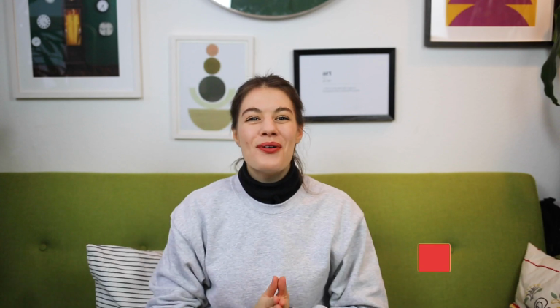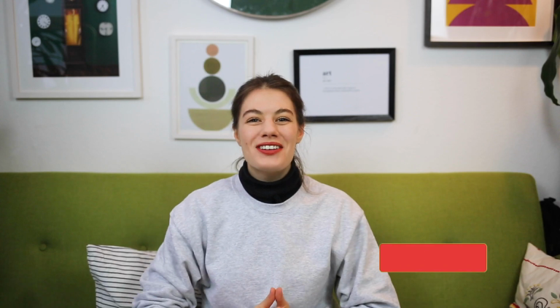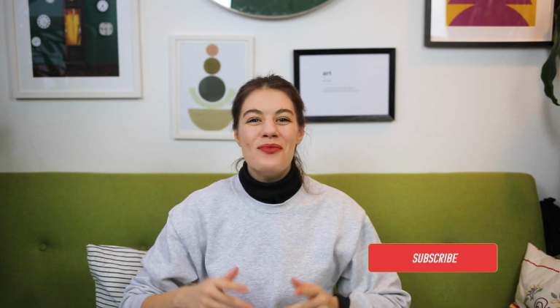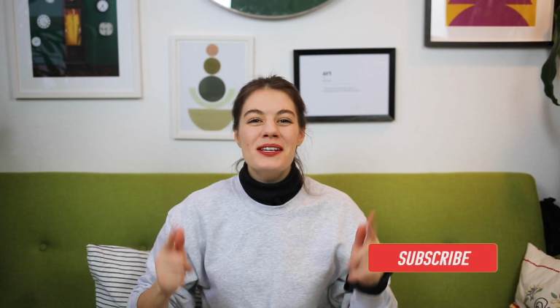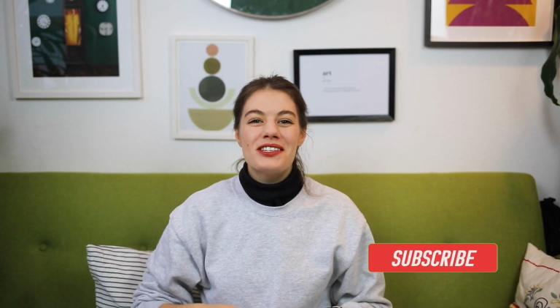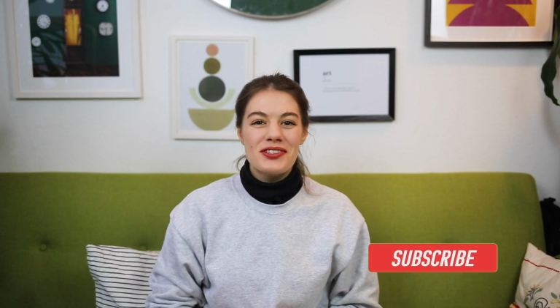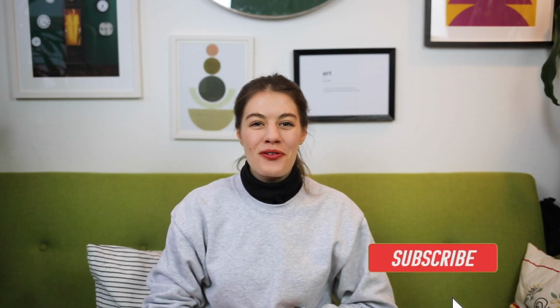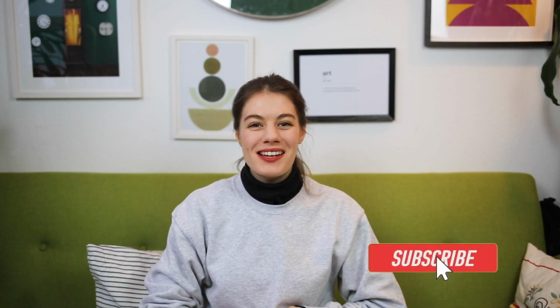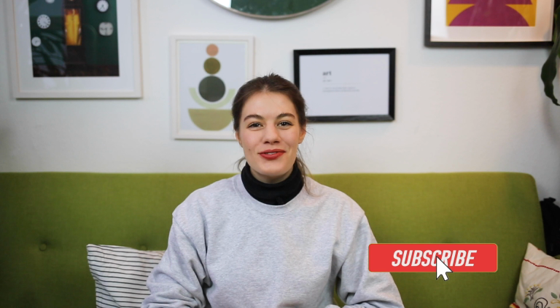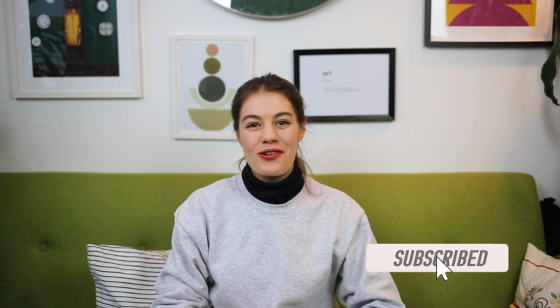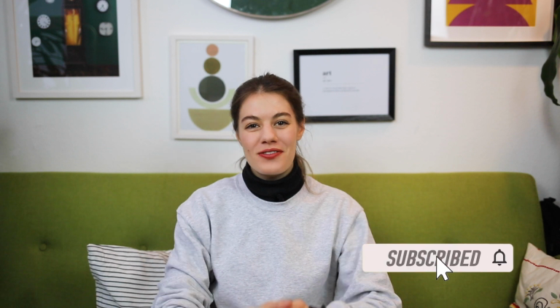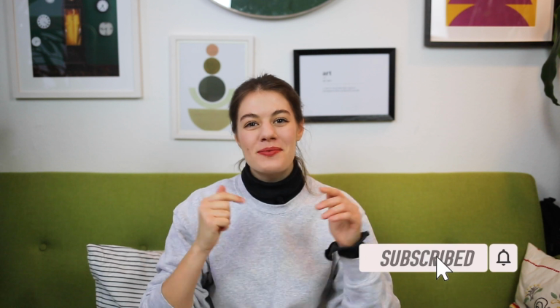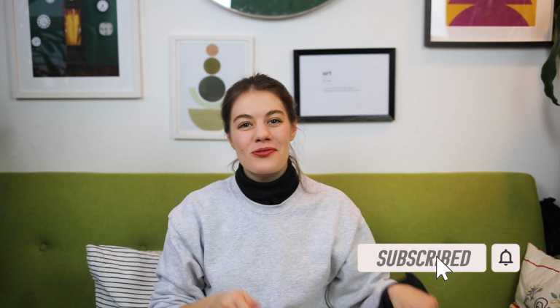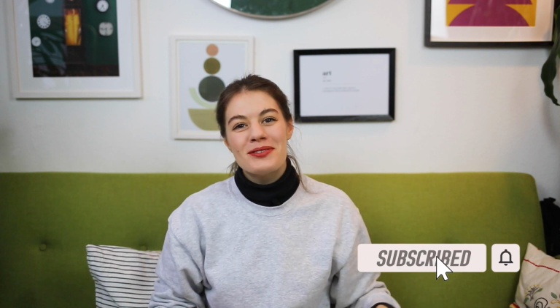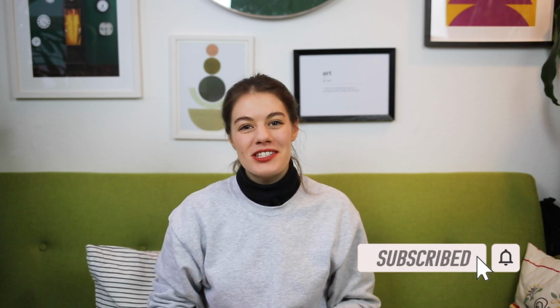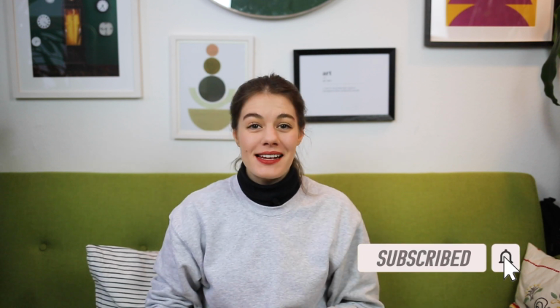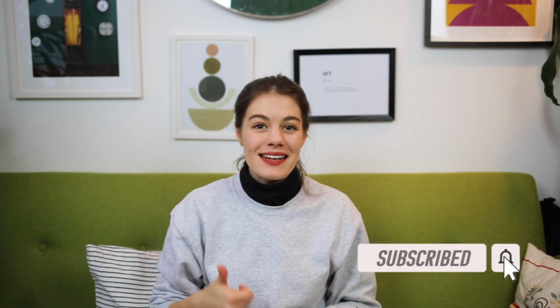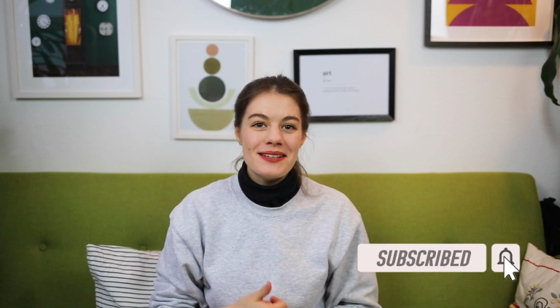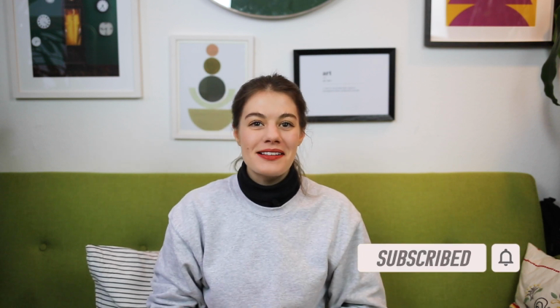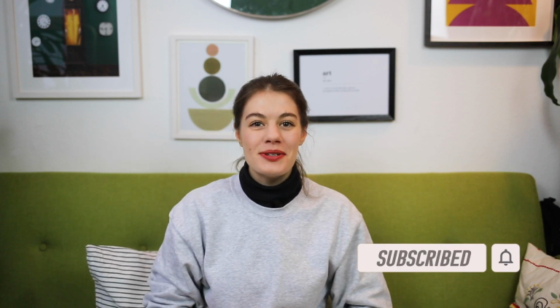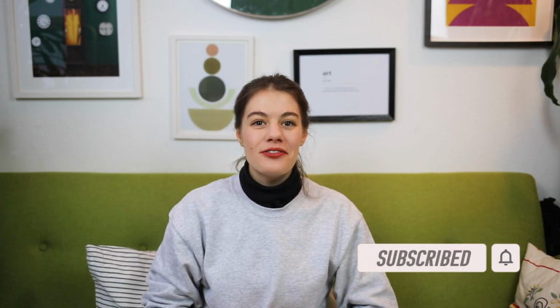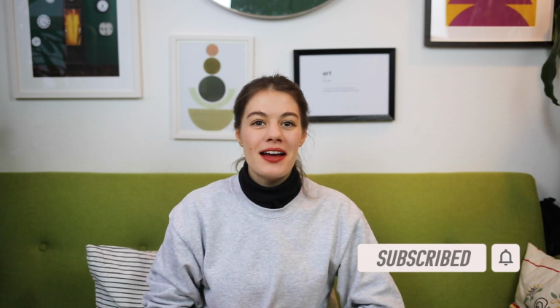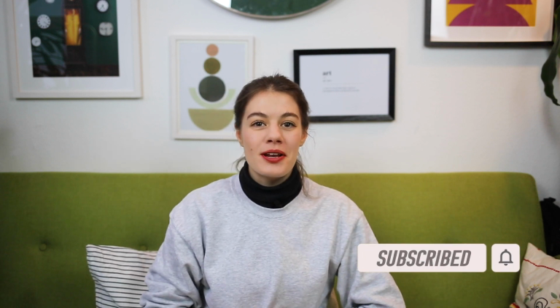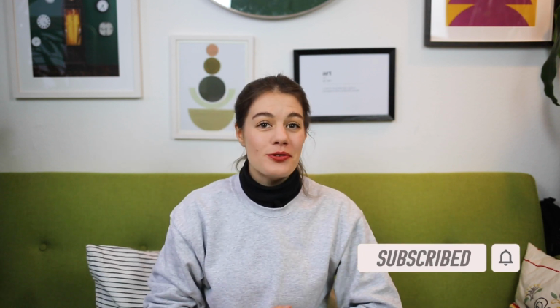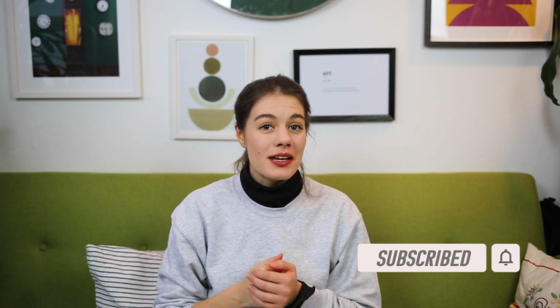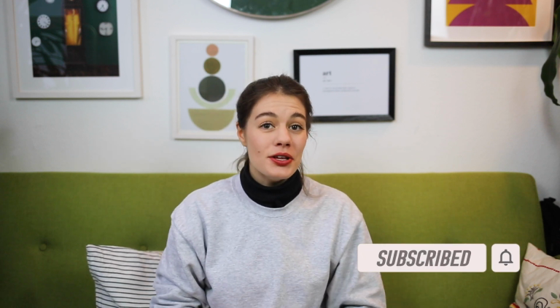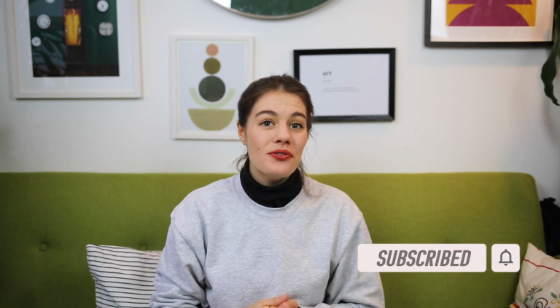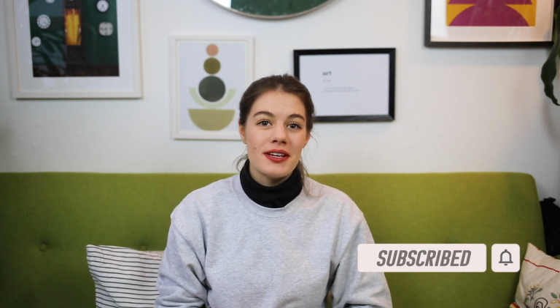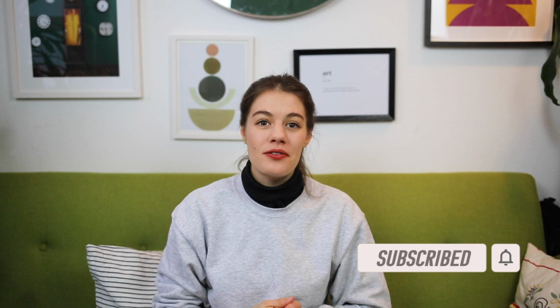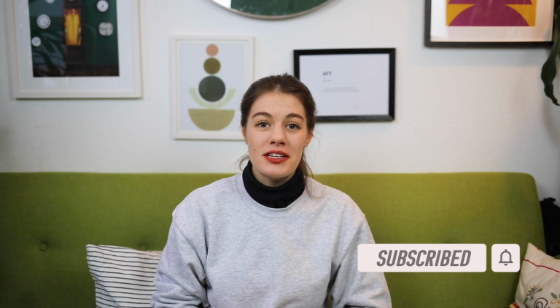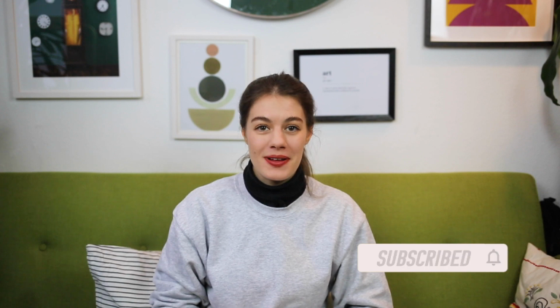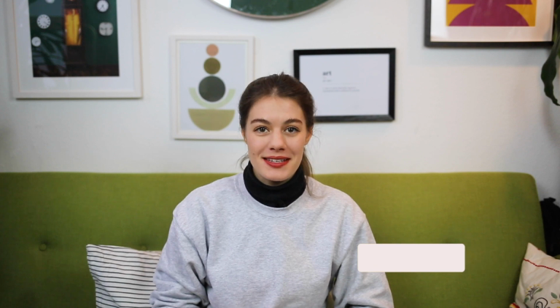If you want to get more tips and tricks for creative photography, subscribe to my channel and hit the bell to be notified when I post a new video each Wednesday.